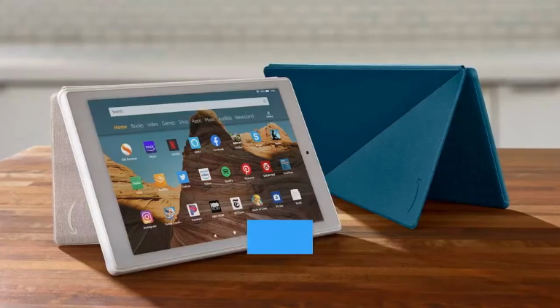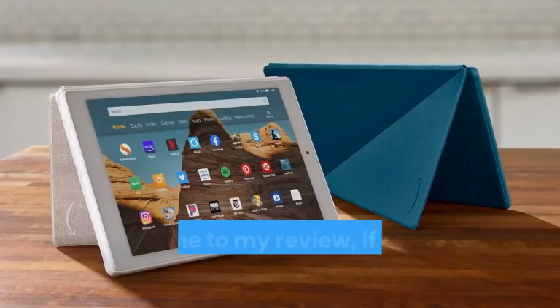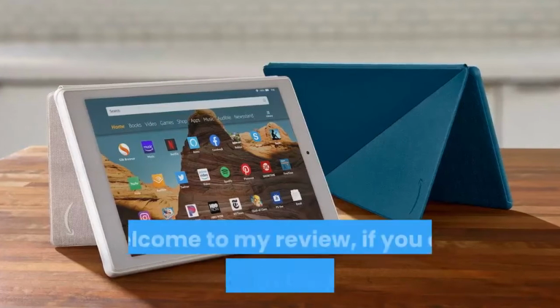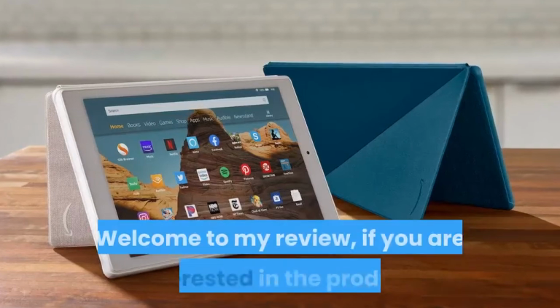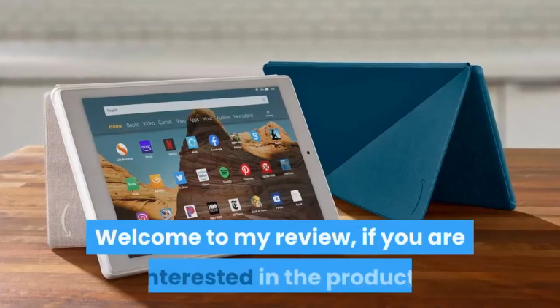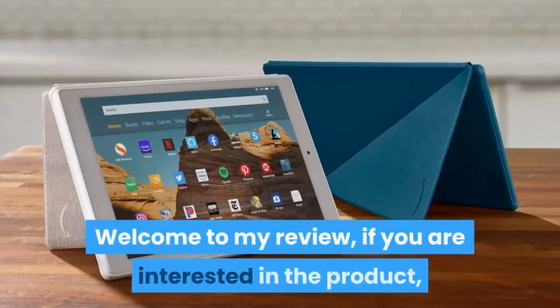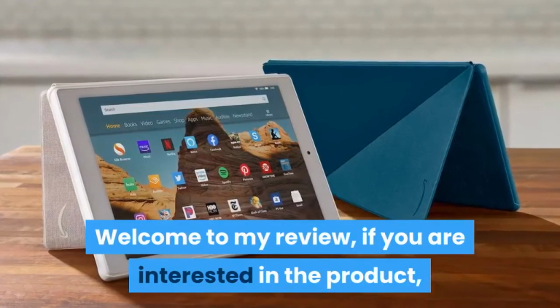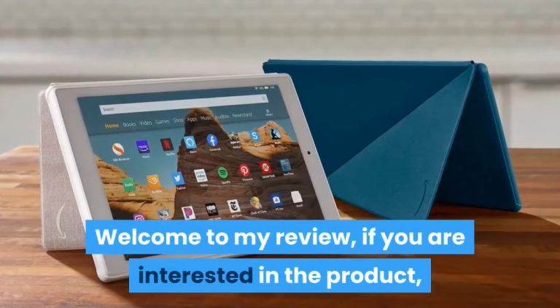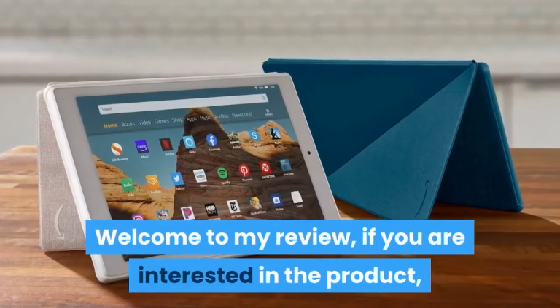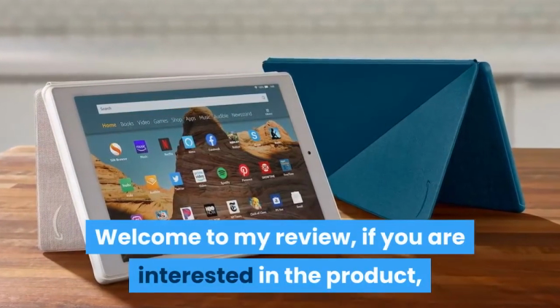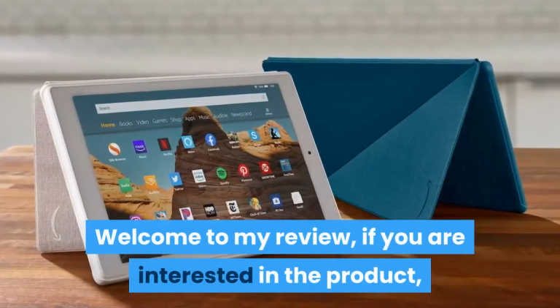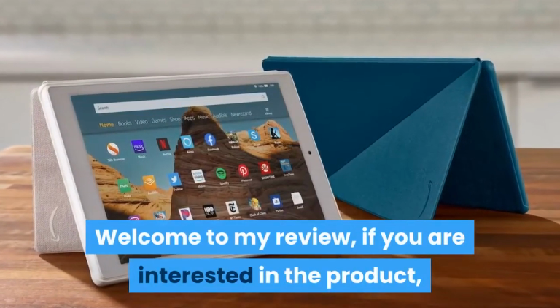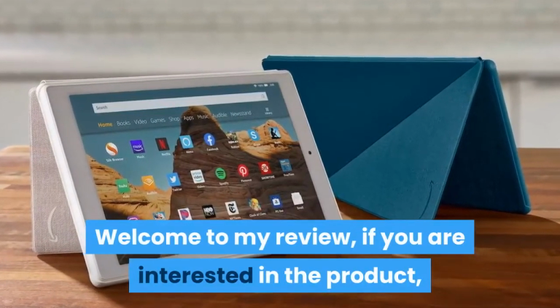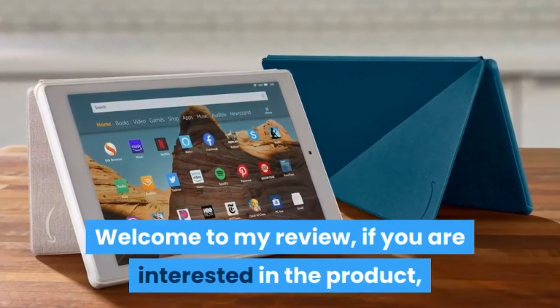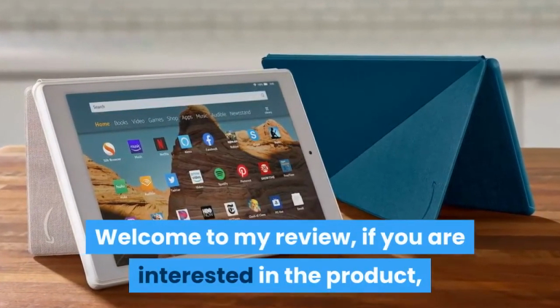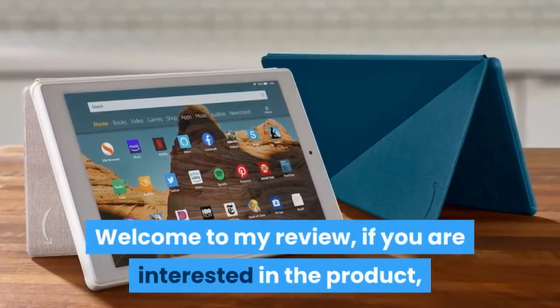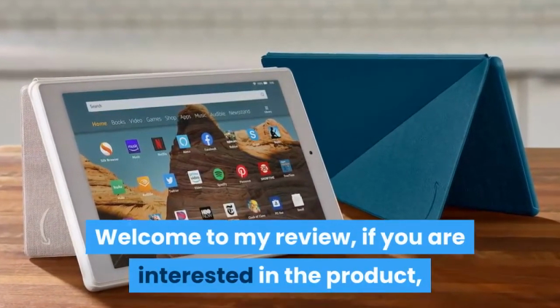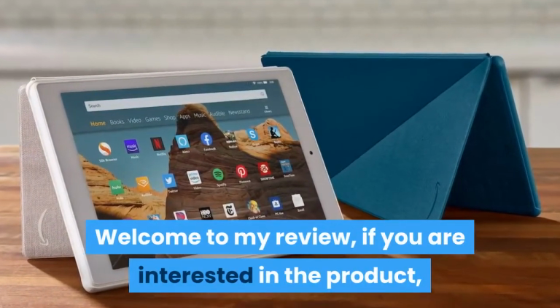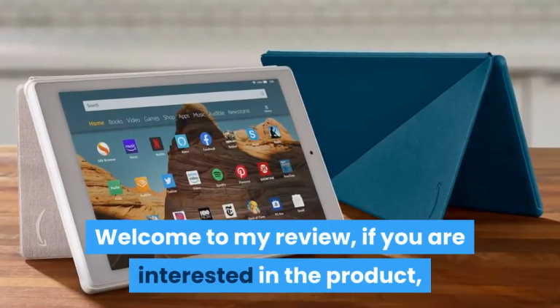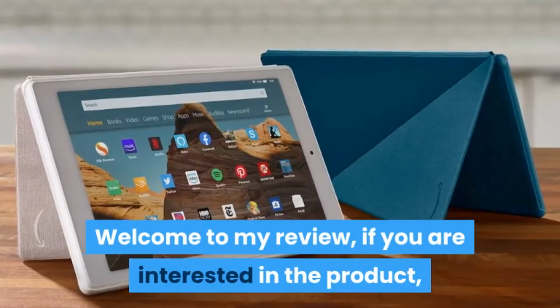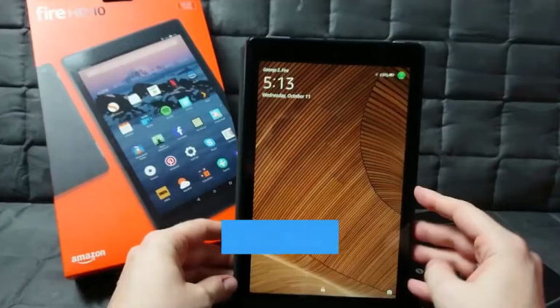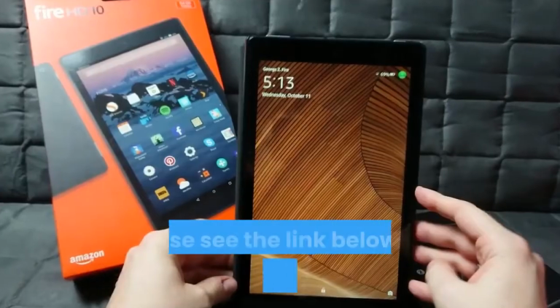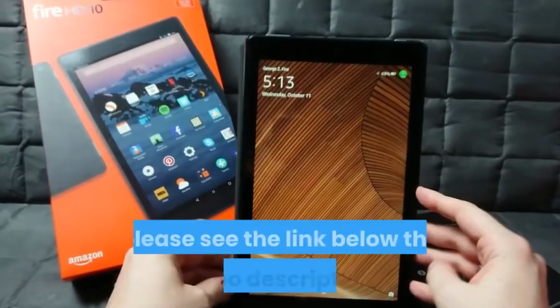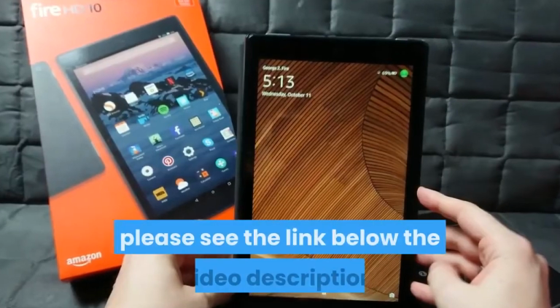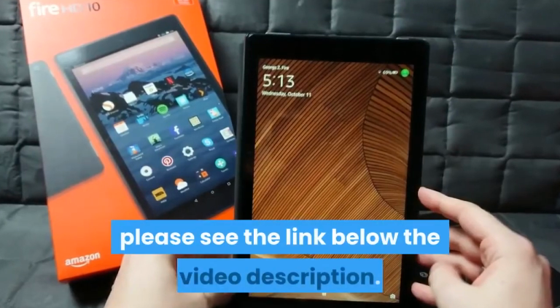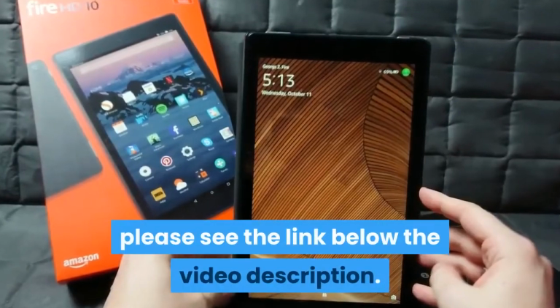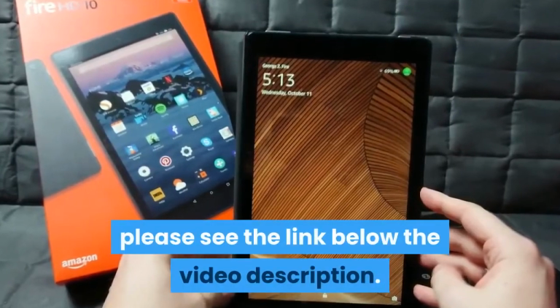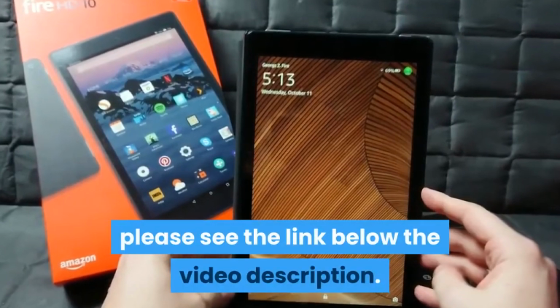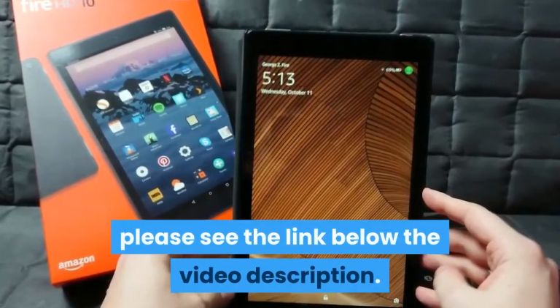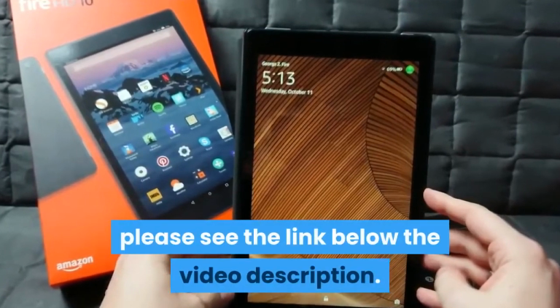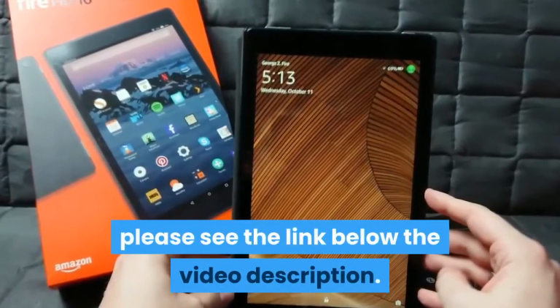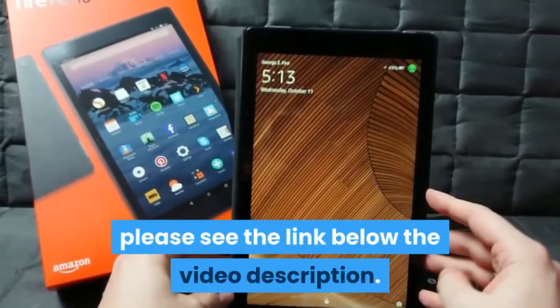Welcome to my review. If you are interested in the product, please see the link below the video description.